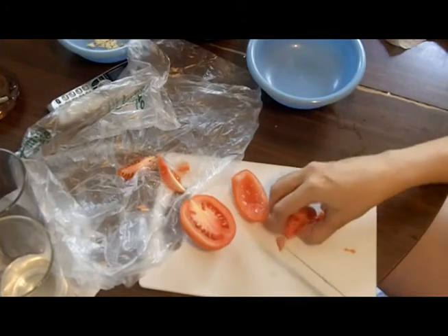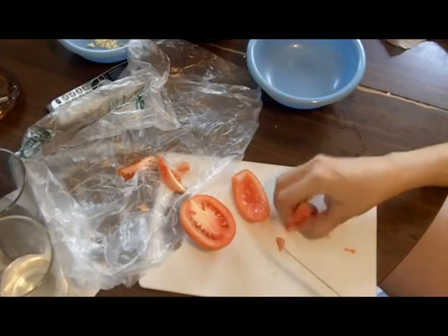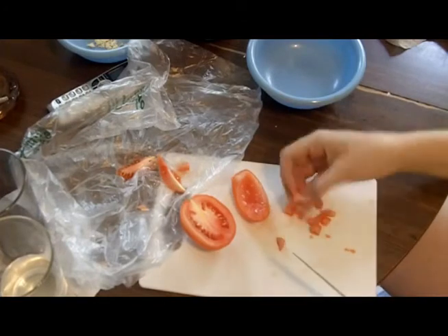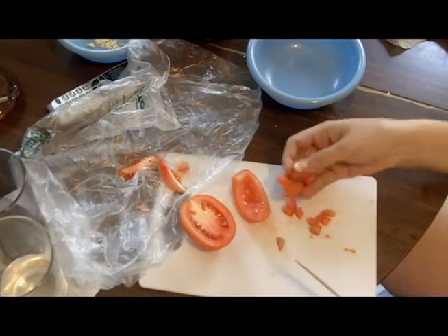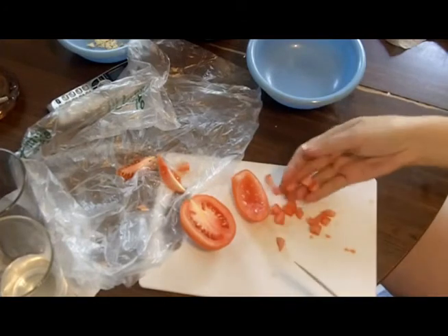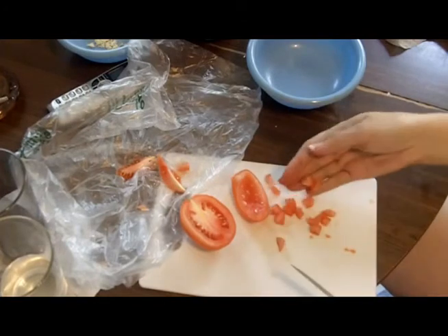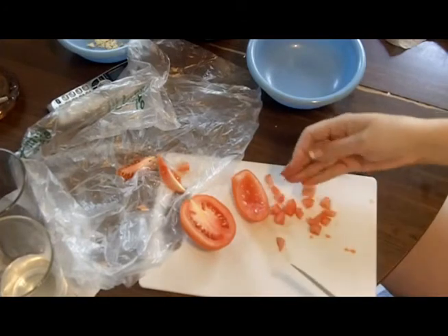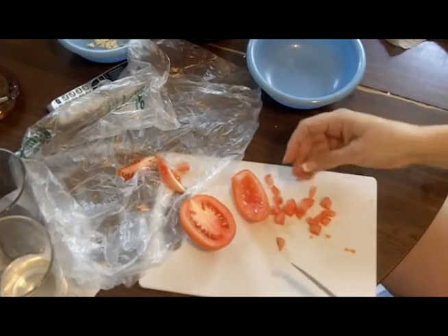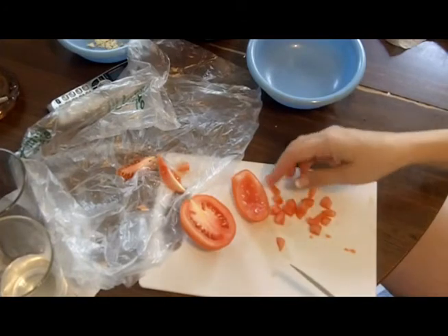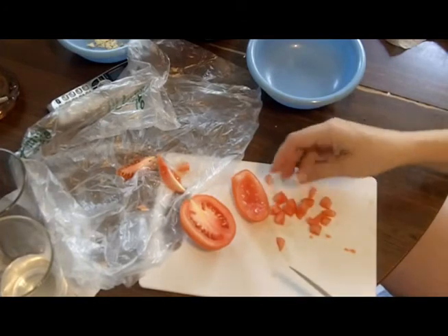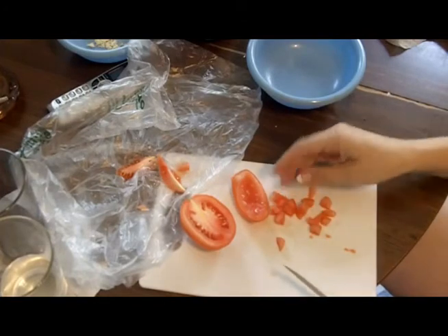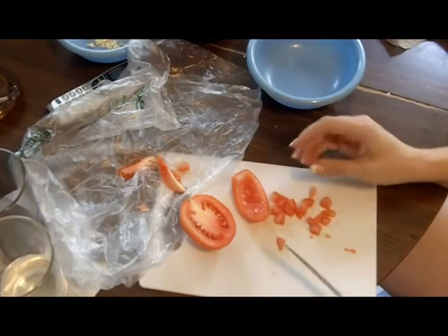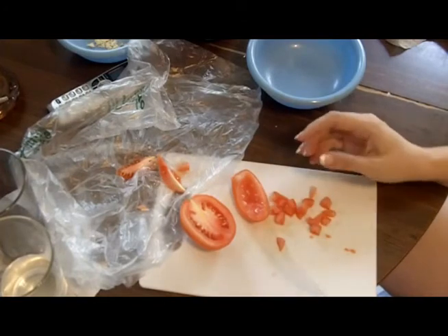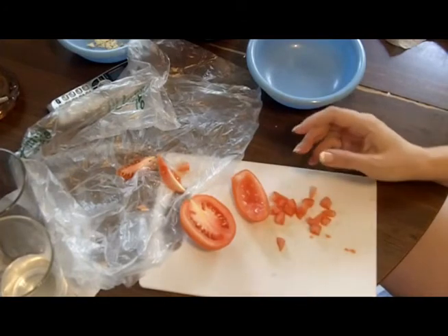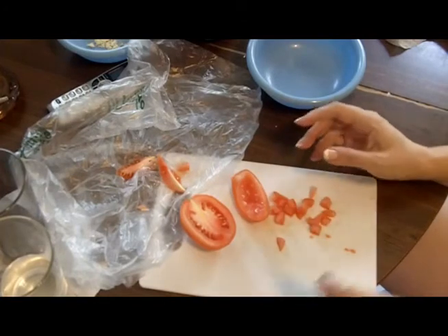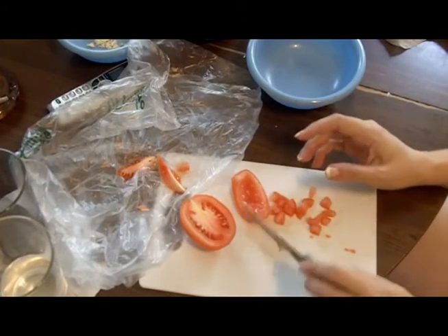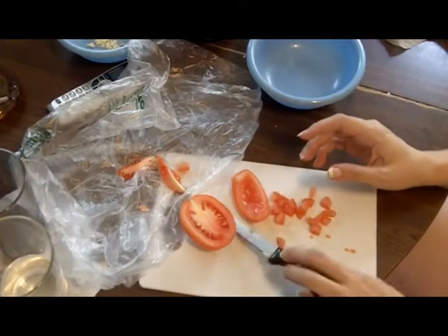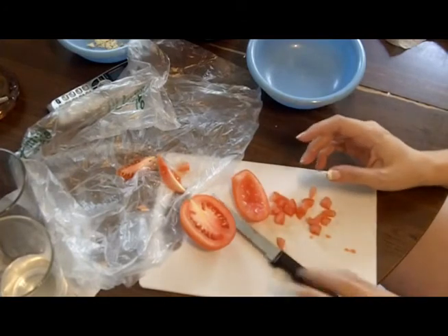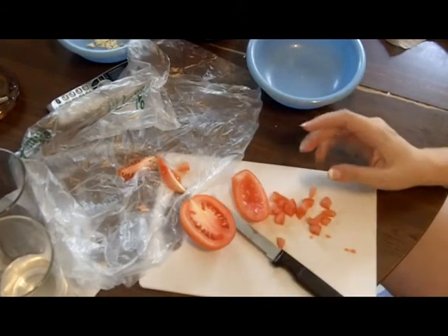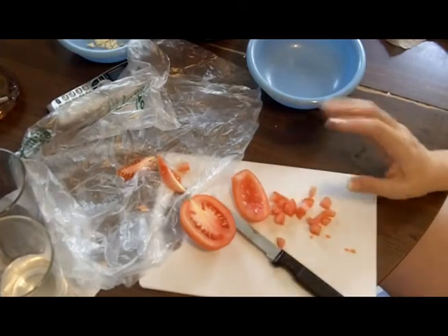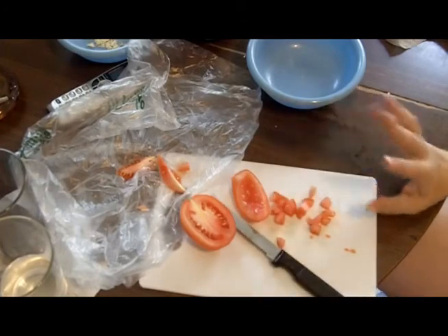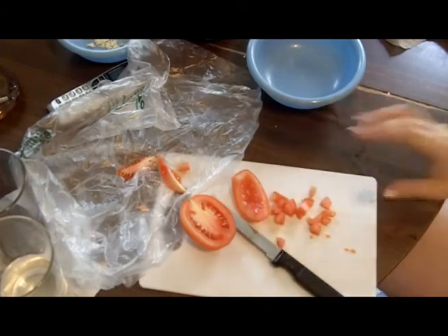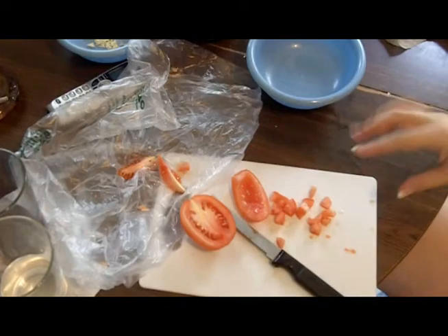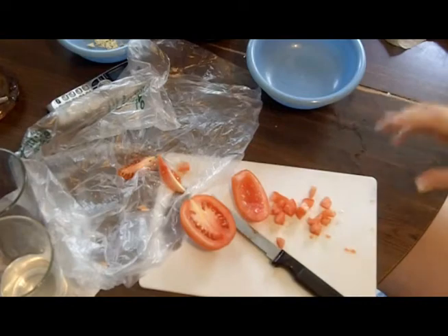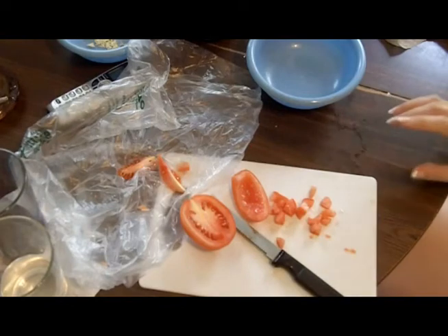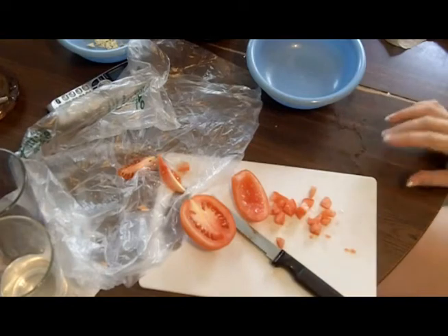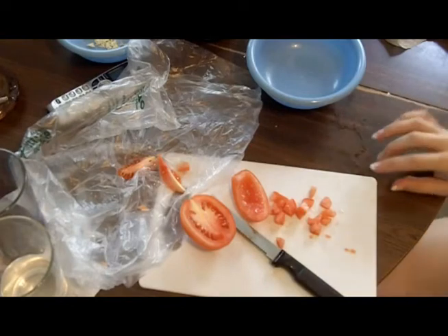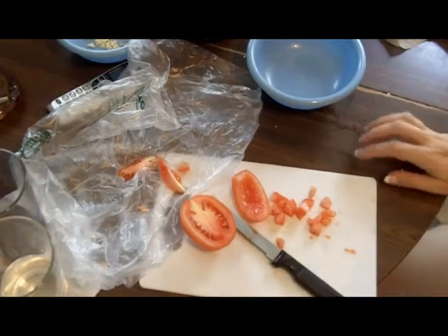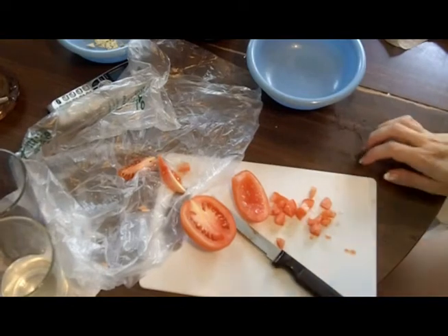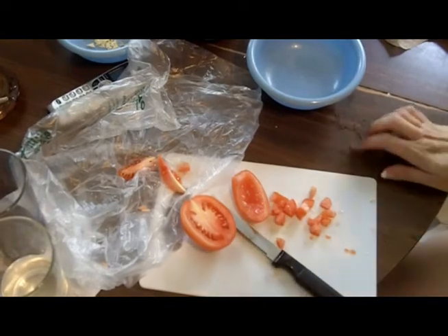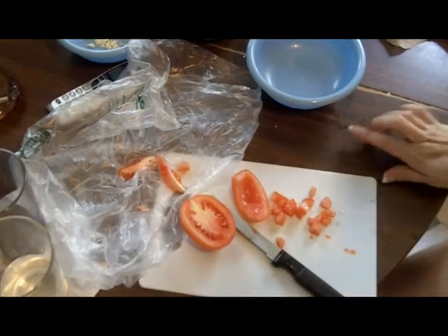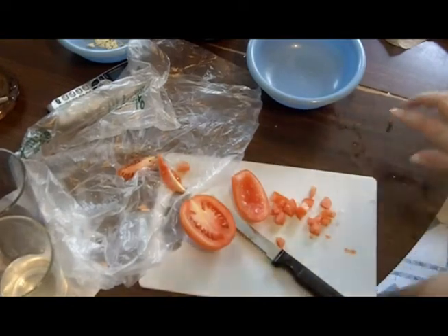So then you have some nice little tomato chunks like that. I'm going to go ahead and do the whole thing, and I'll be back in a little bit to put it all together.